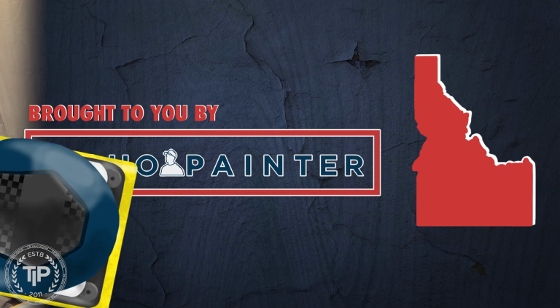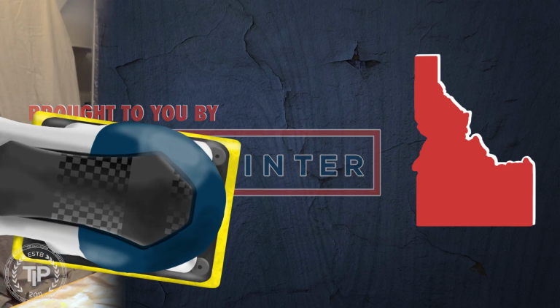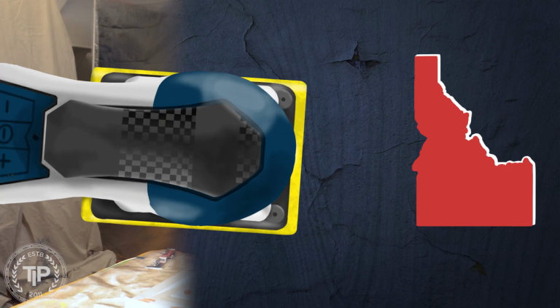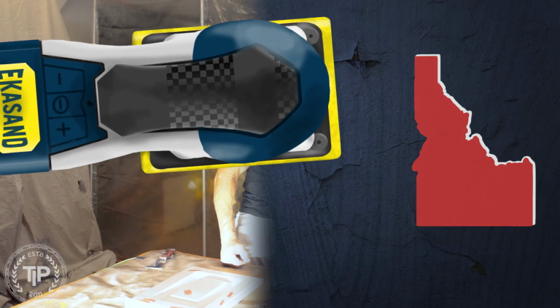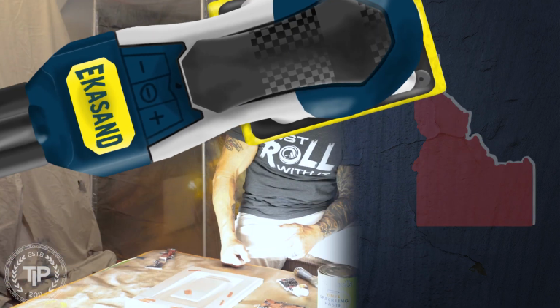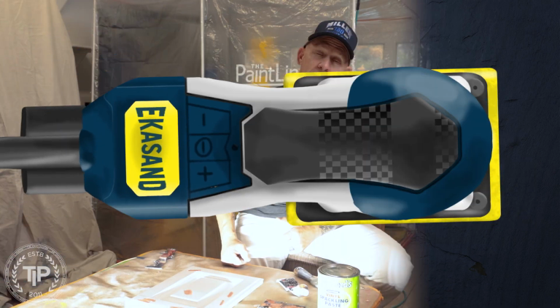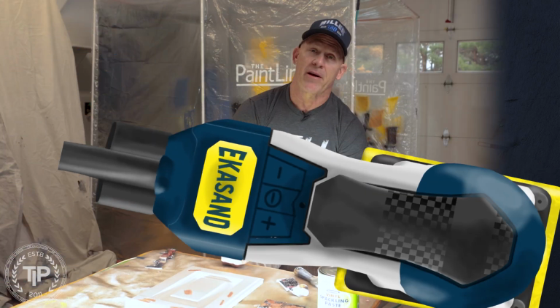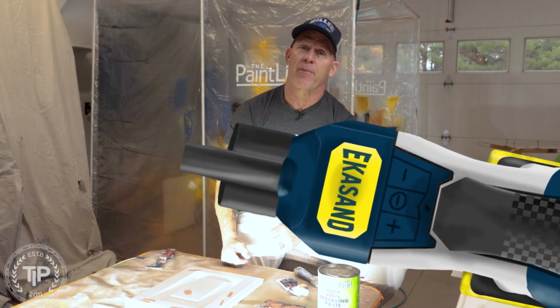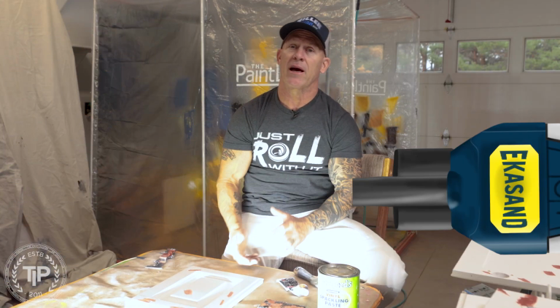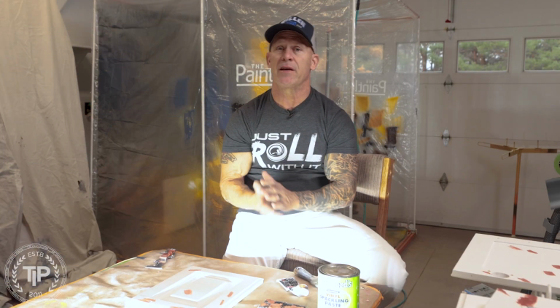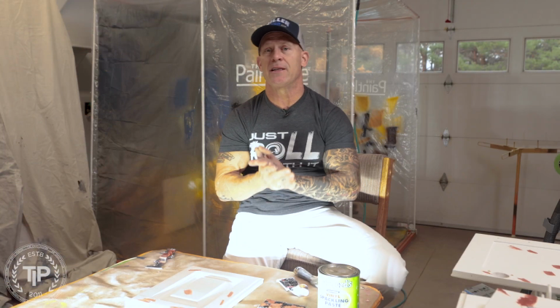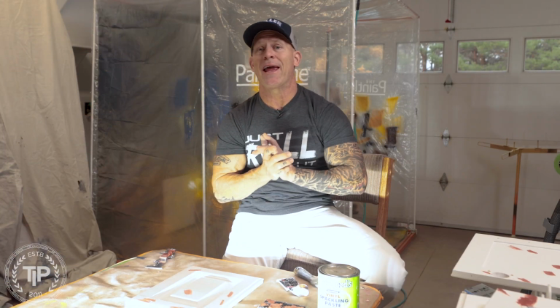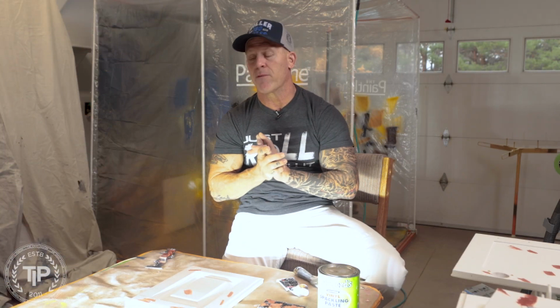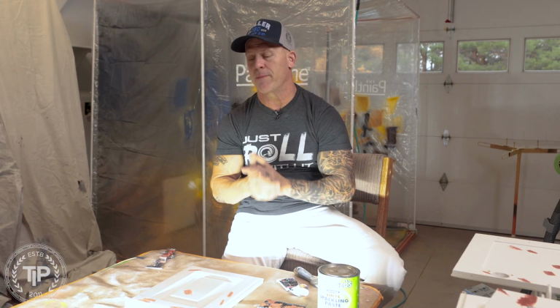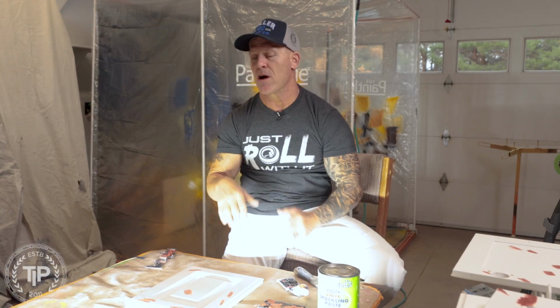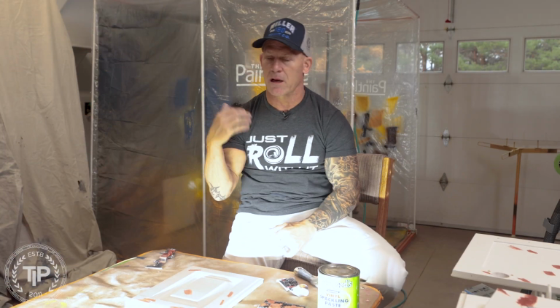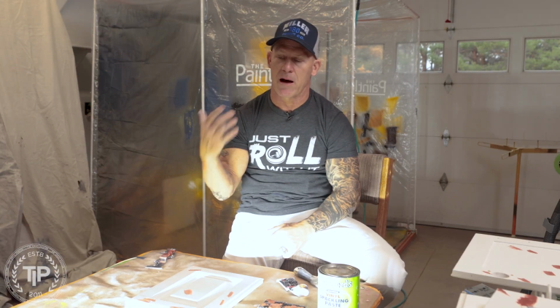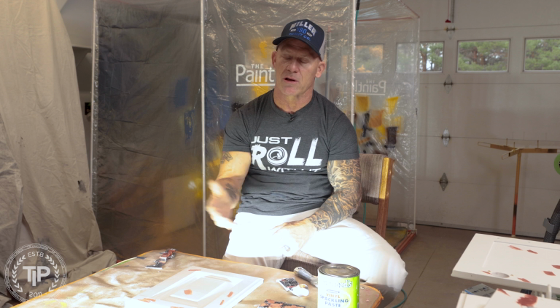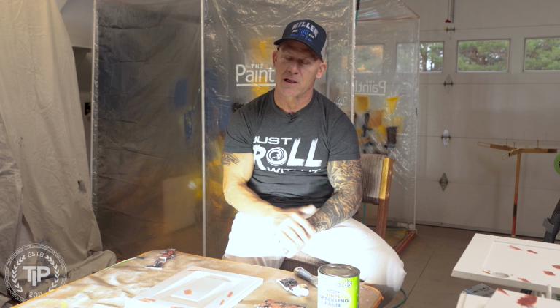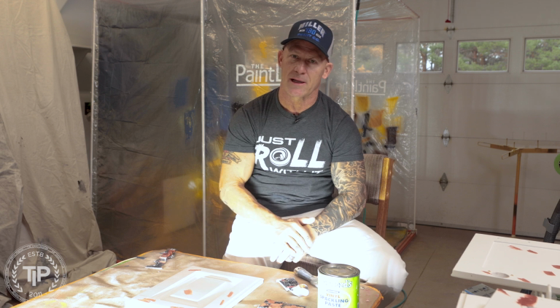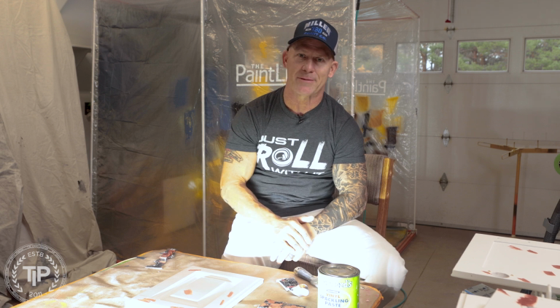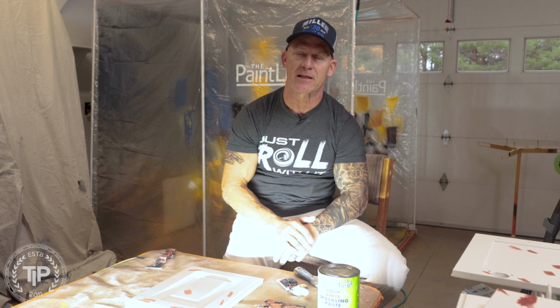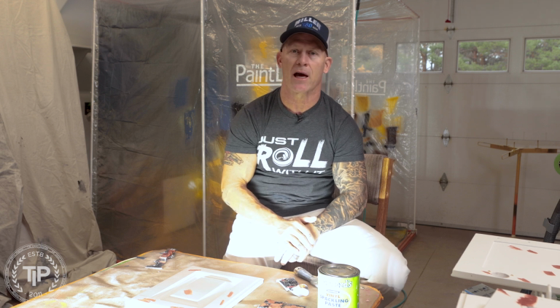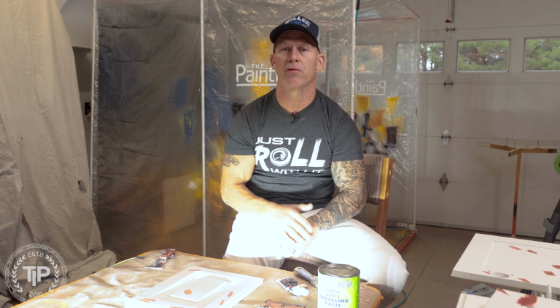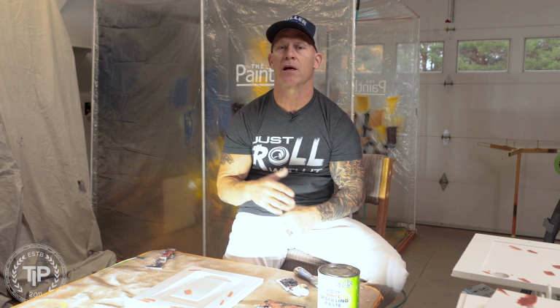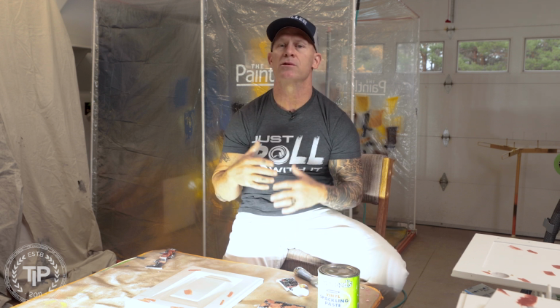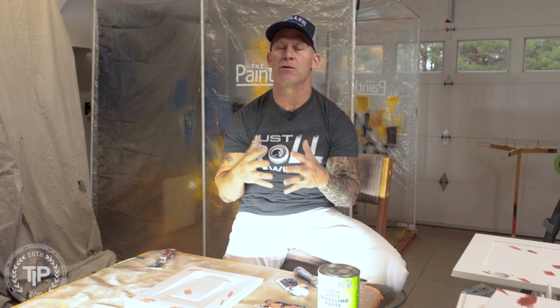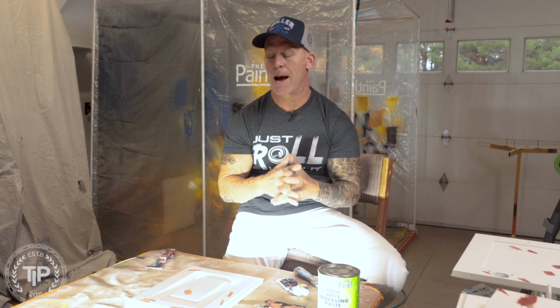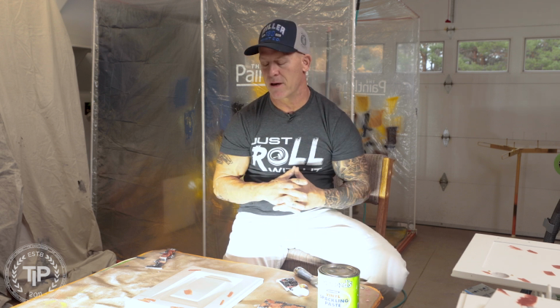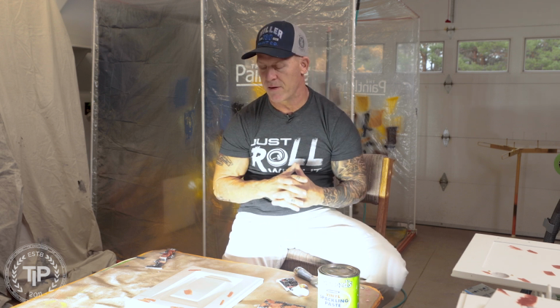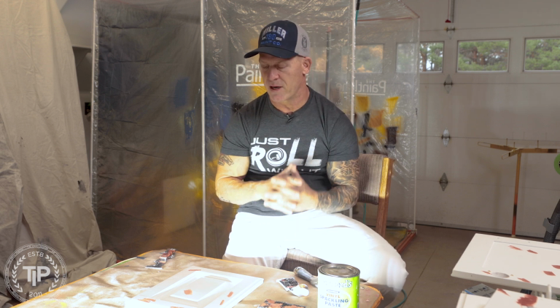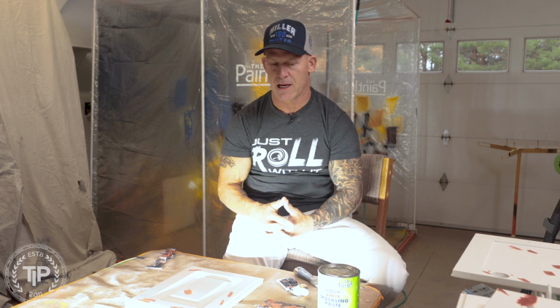This is Chris the Idaho Painter here on PaintLife TV. Today we're going to be talking about using an inspection light when it comes to cabinet refinishing.